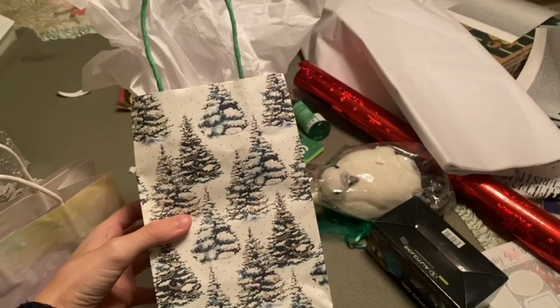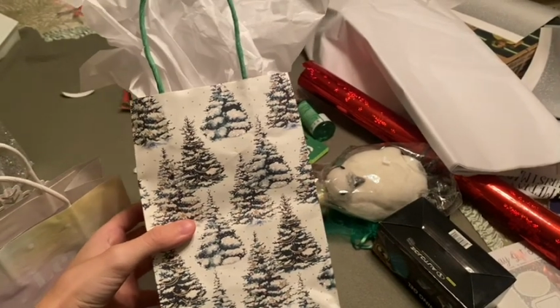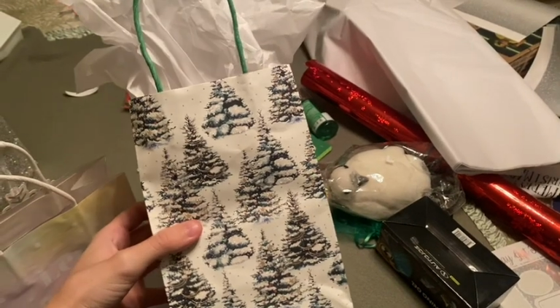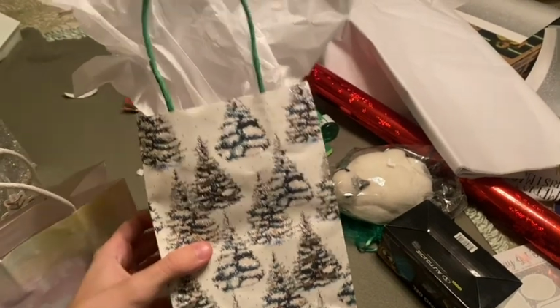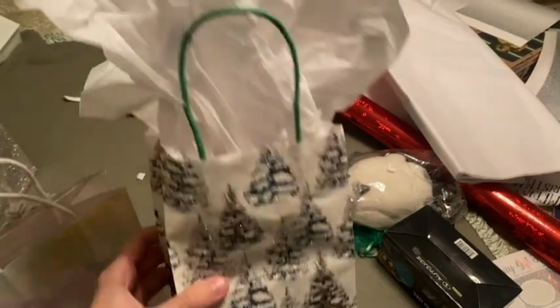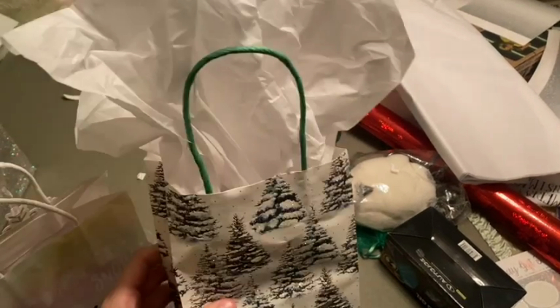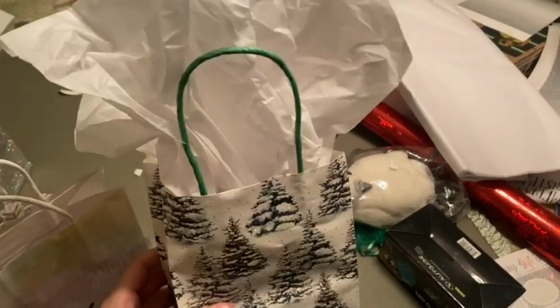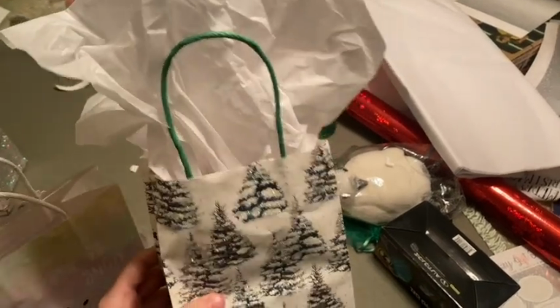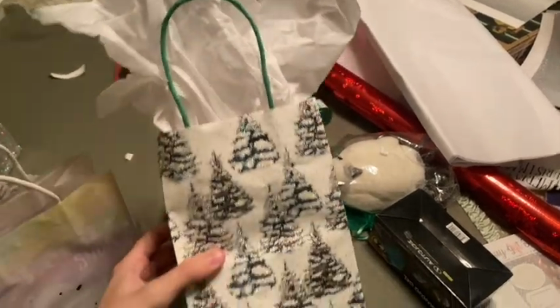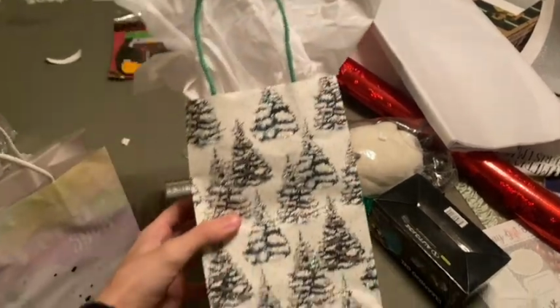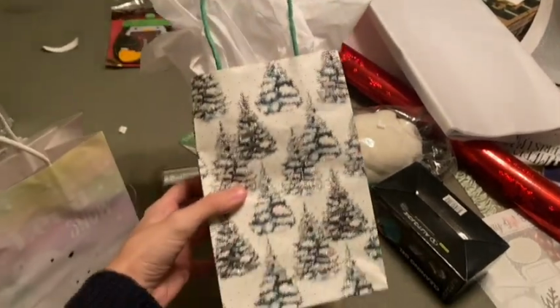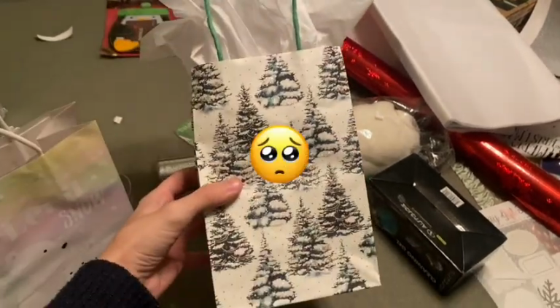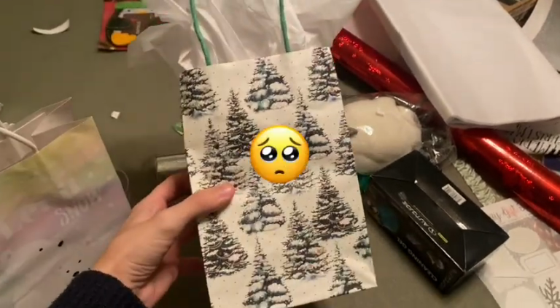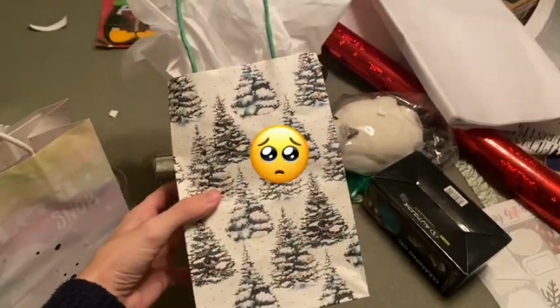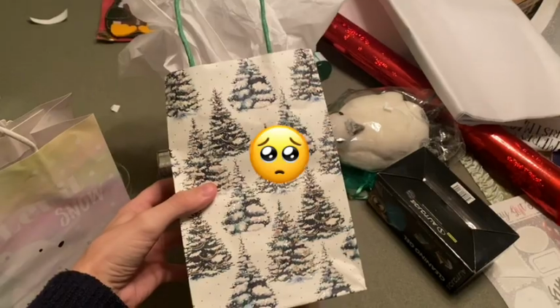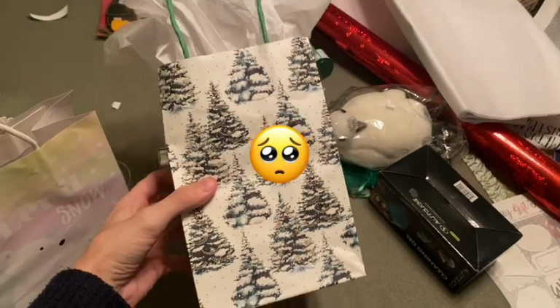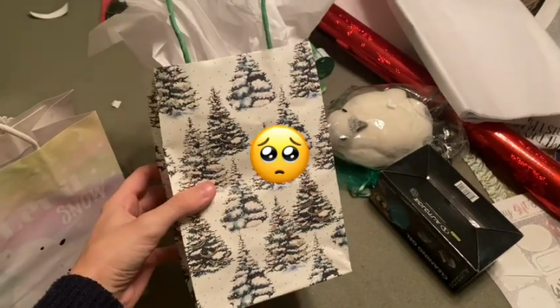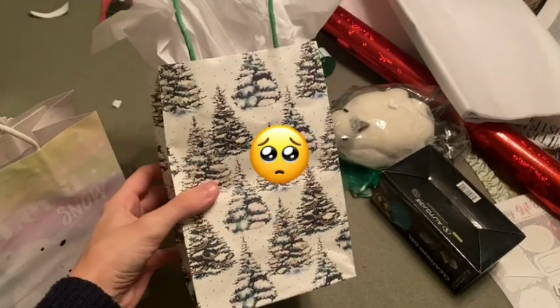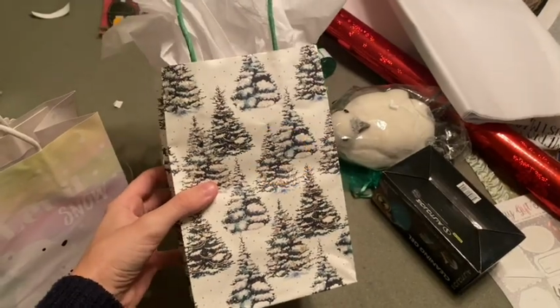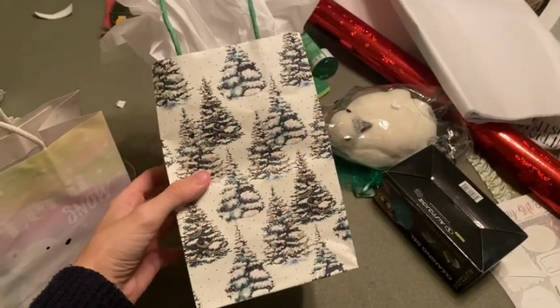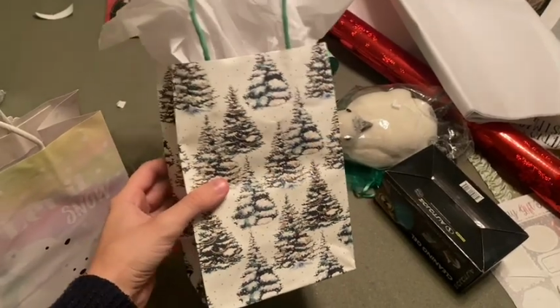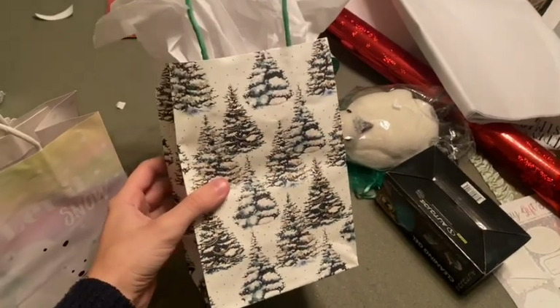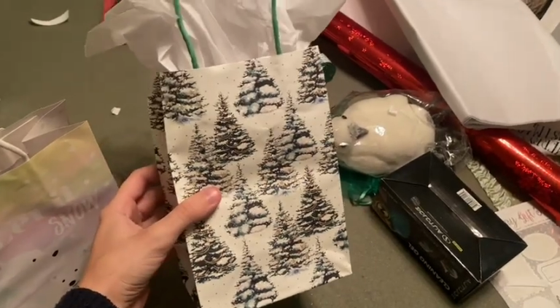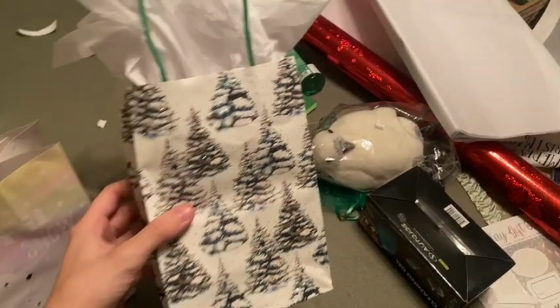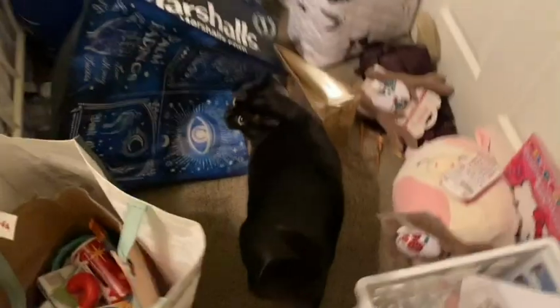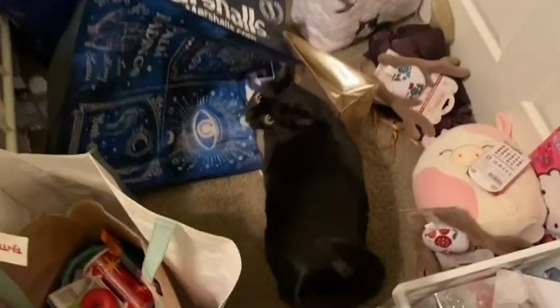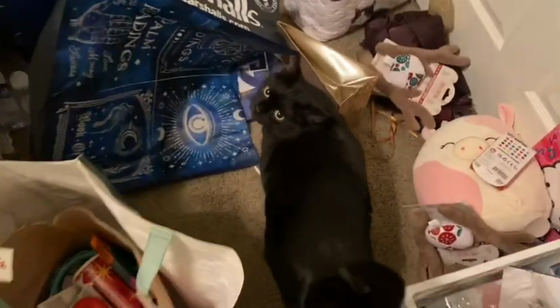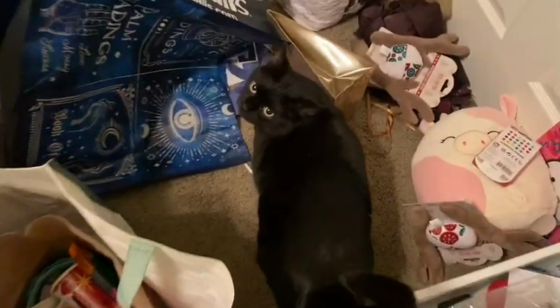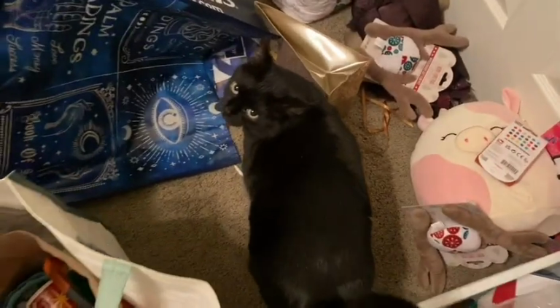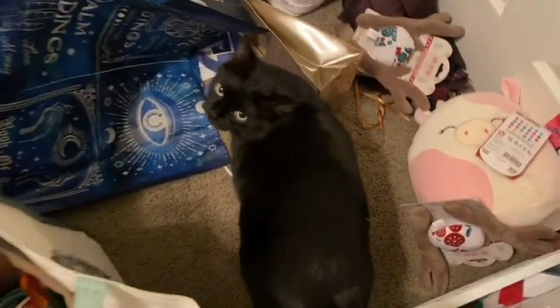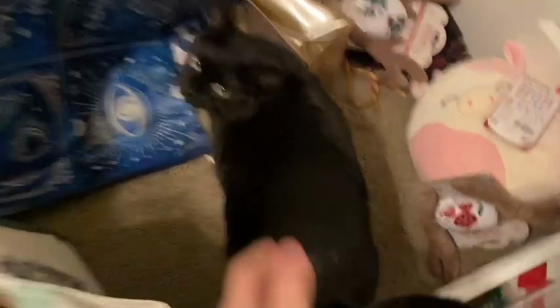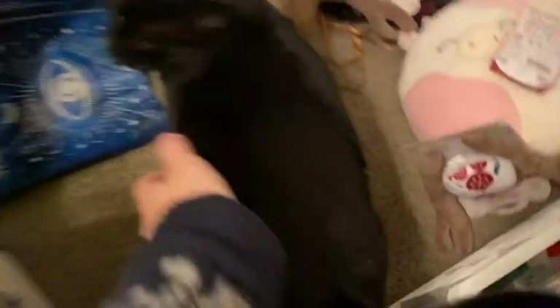Looks like kitty wants a present, so she's going to get to open one tonight for Christmas Eve. No peeking, kitty!